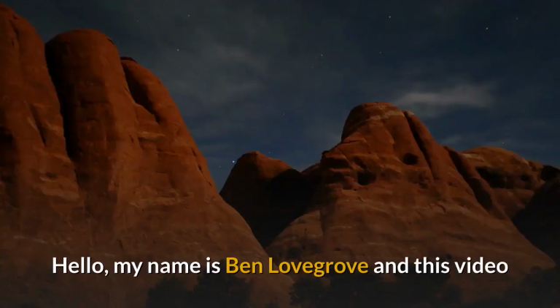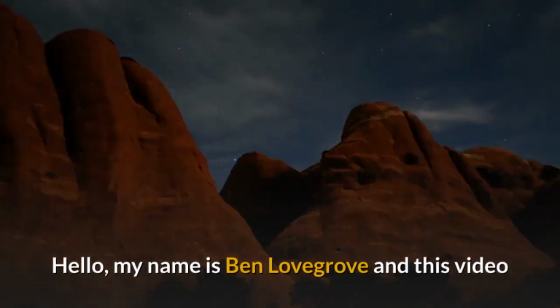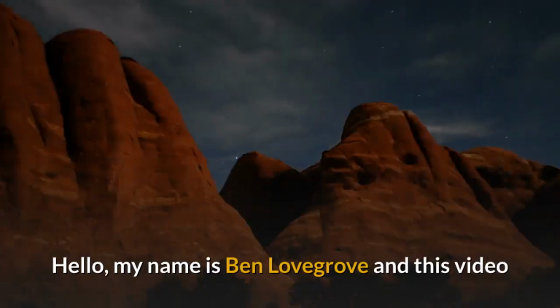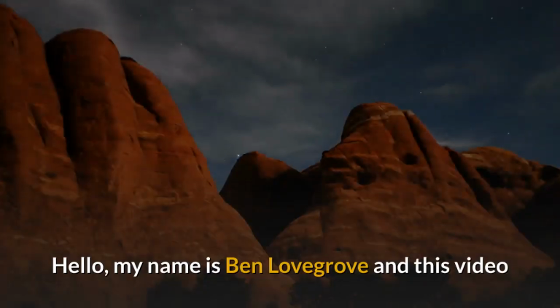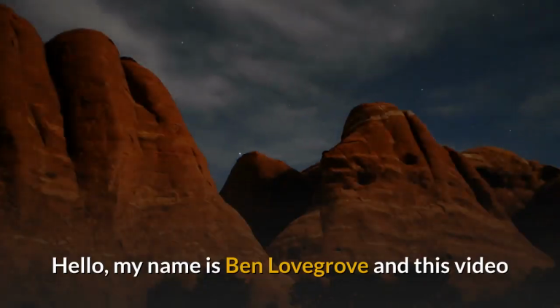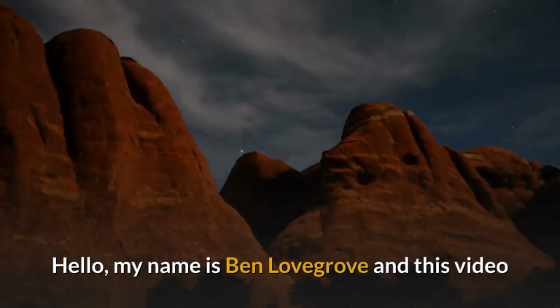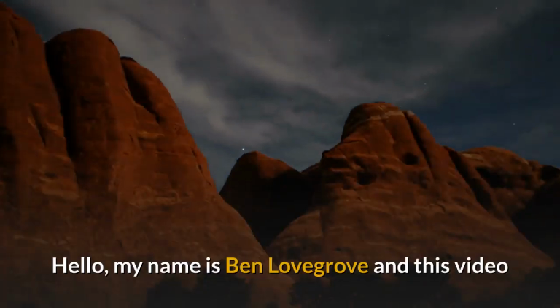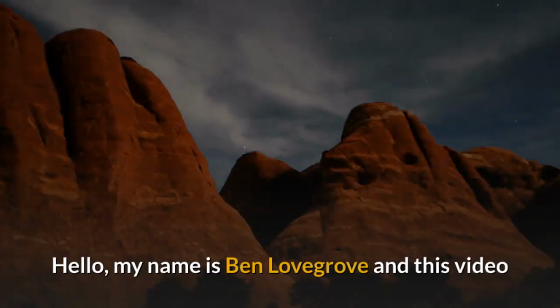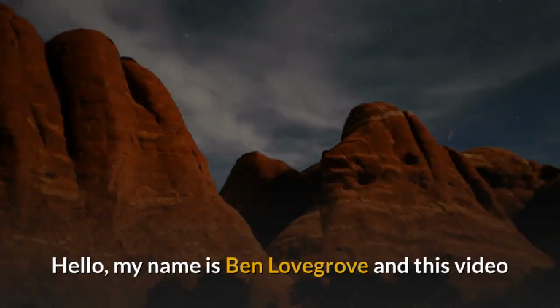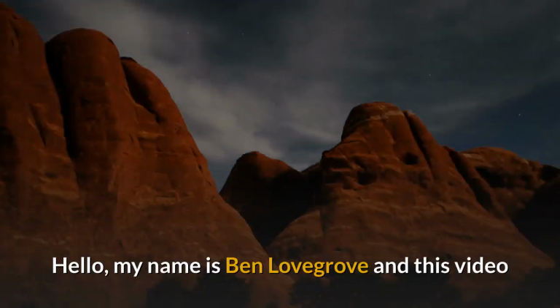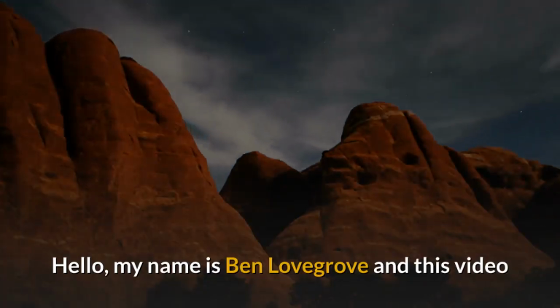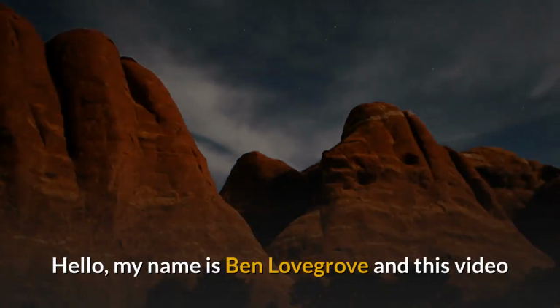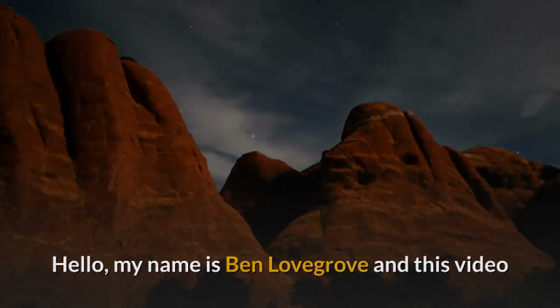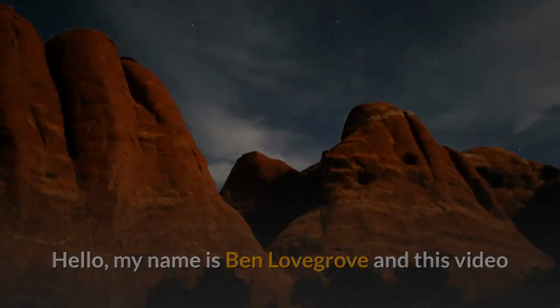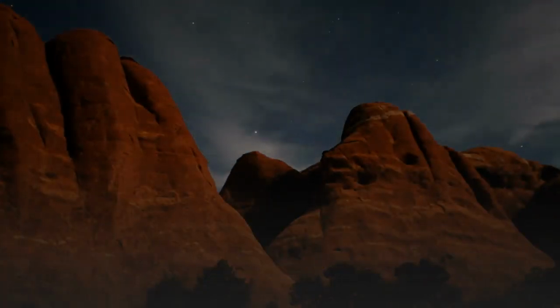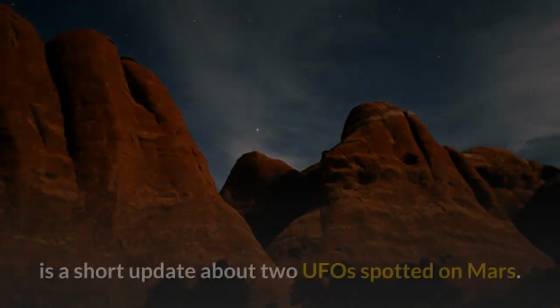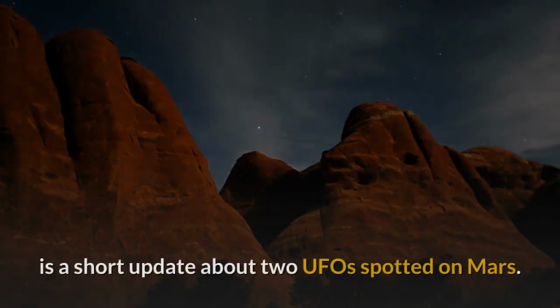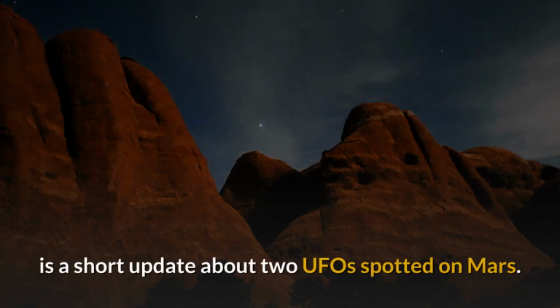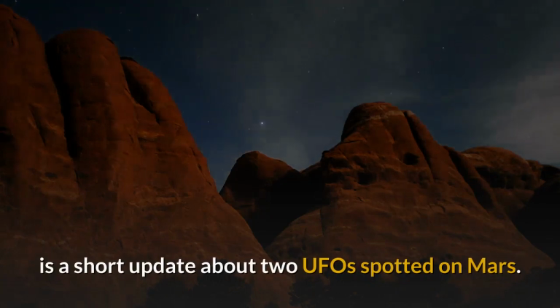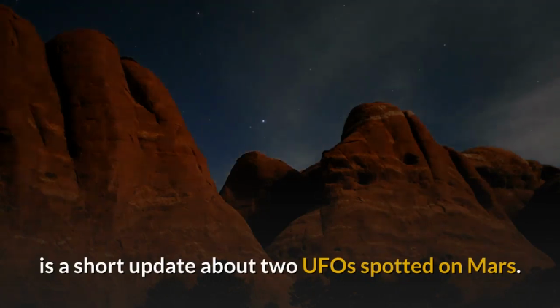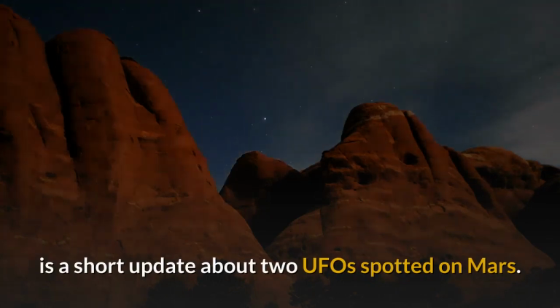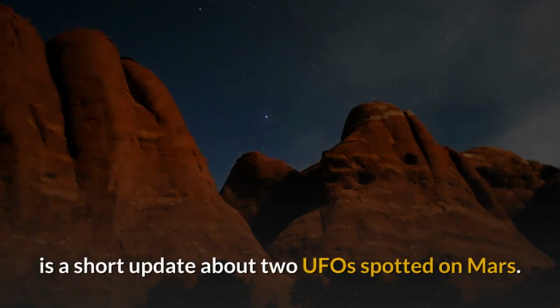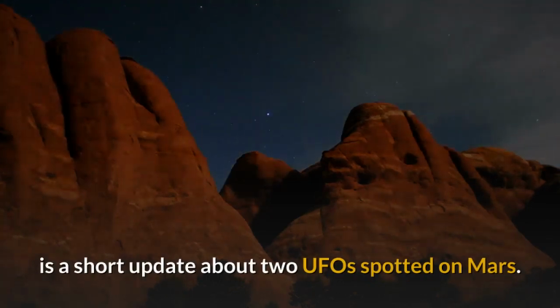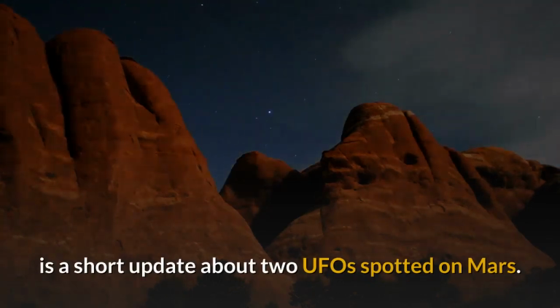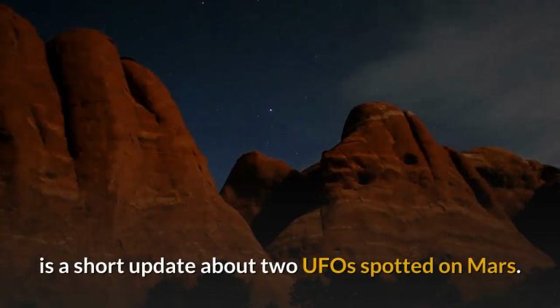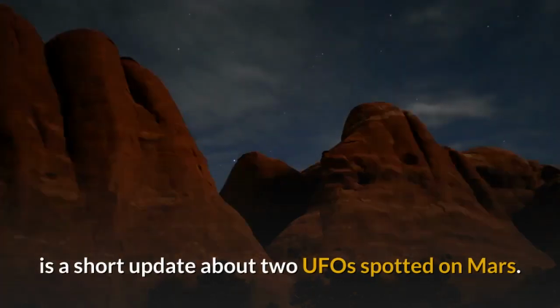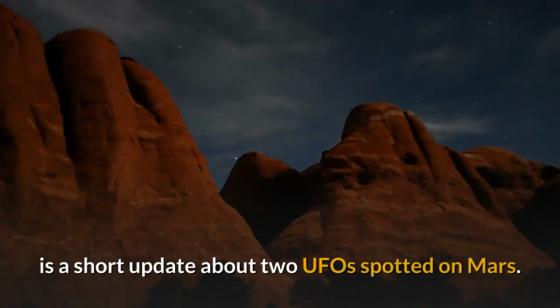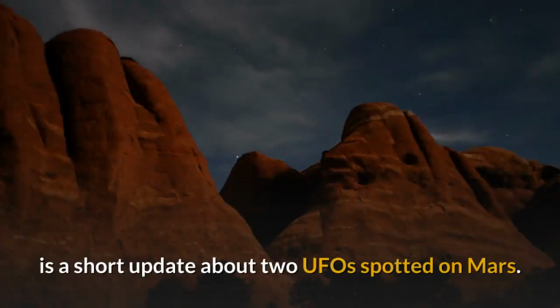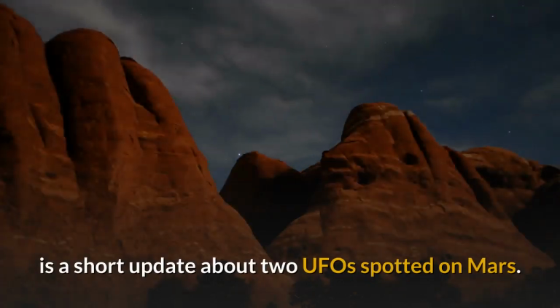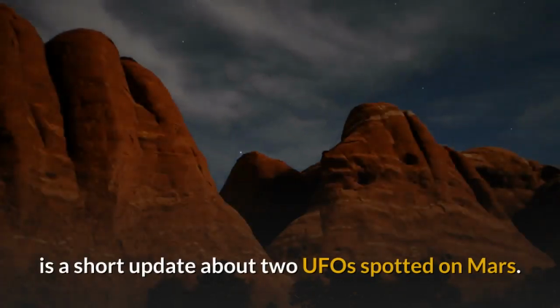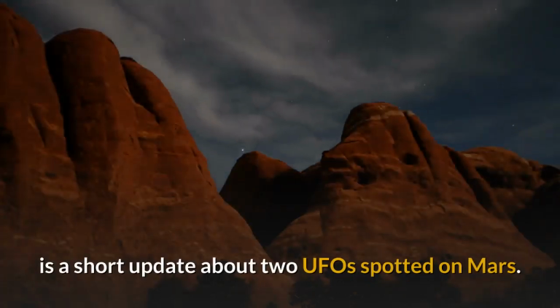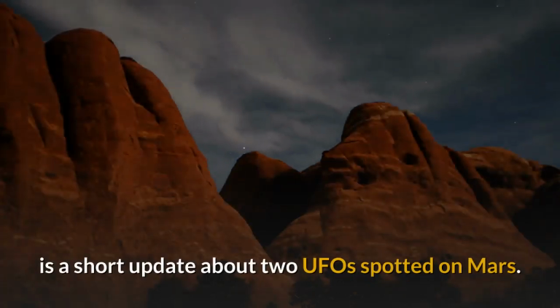Hello, my name is Ben Lovegrove, and this video is a short update about two UFOs spotted on Mars.